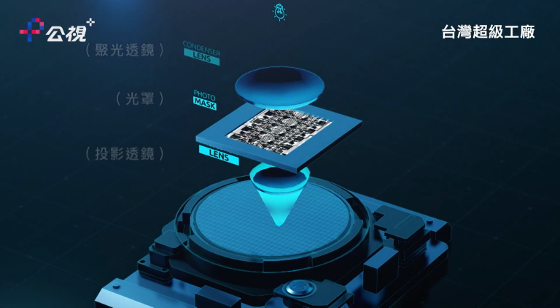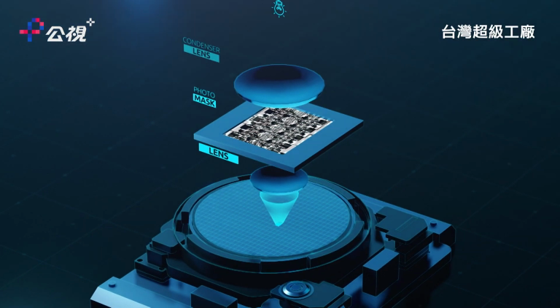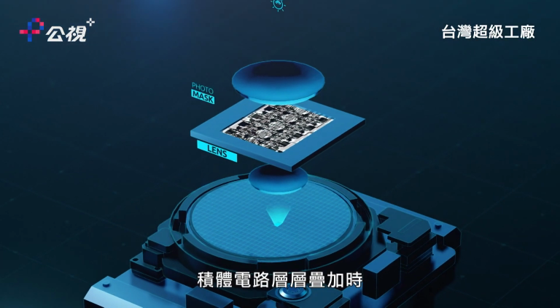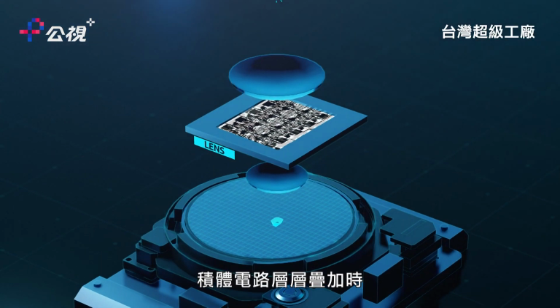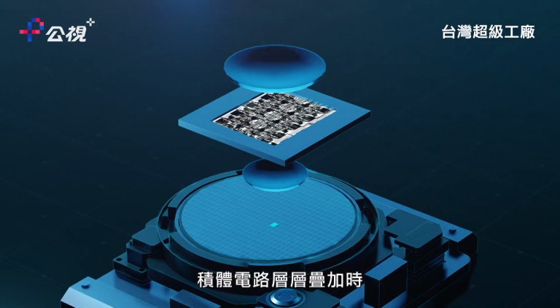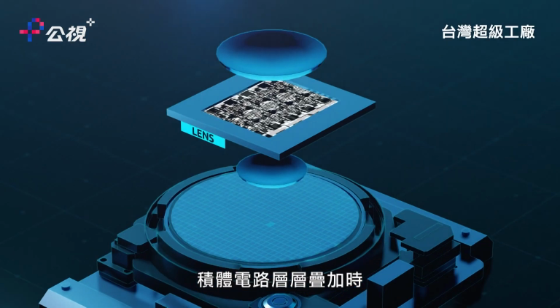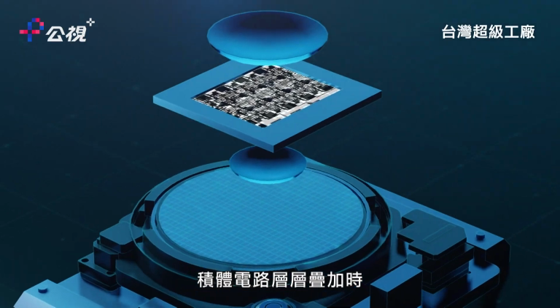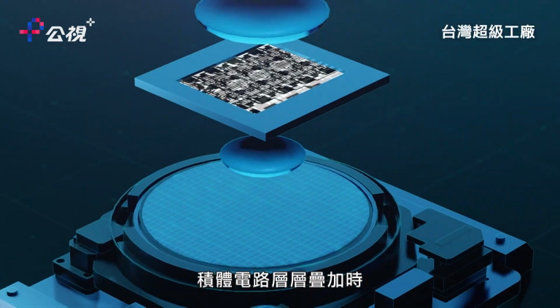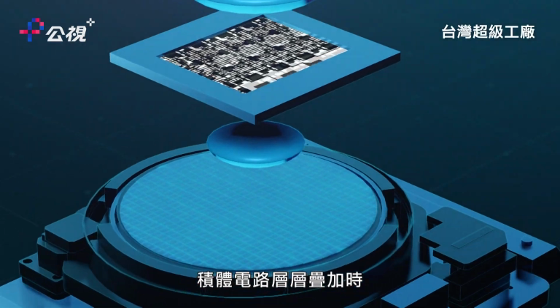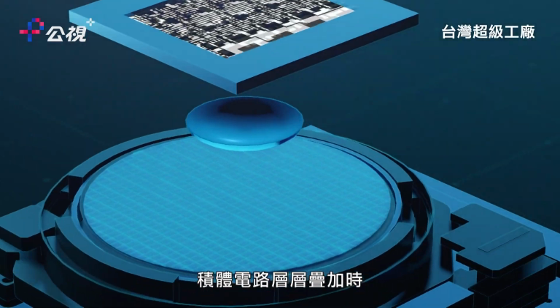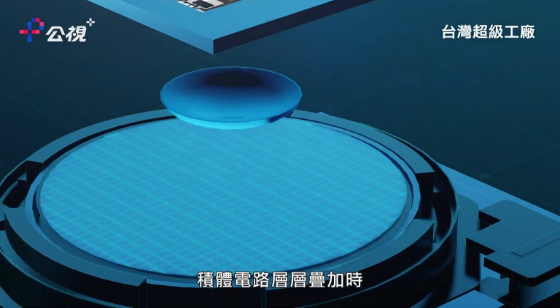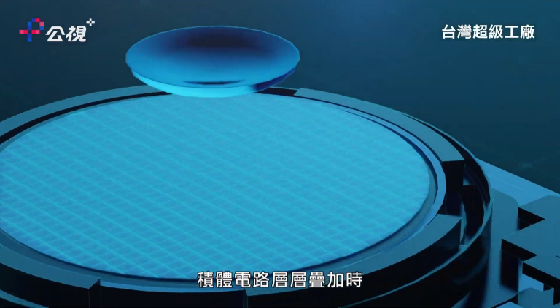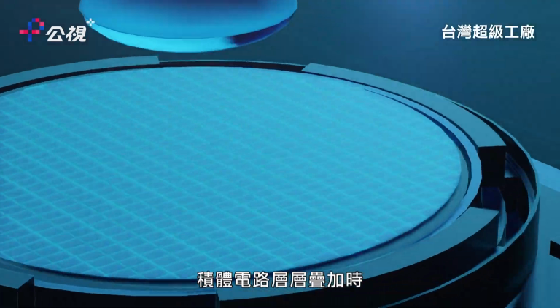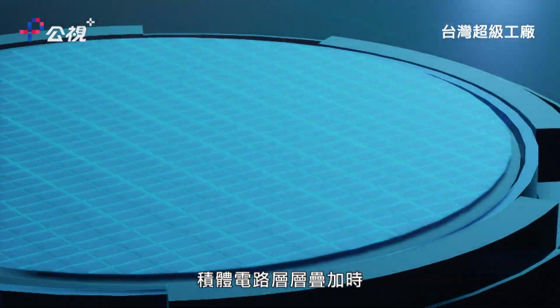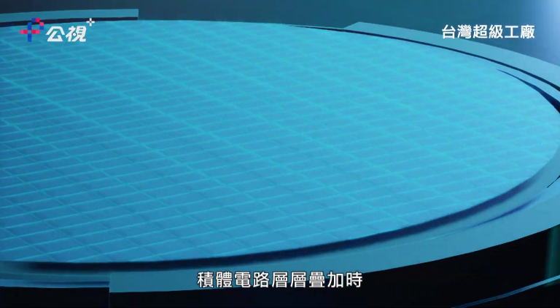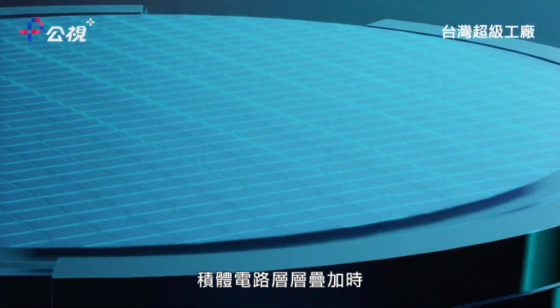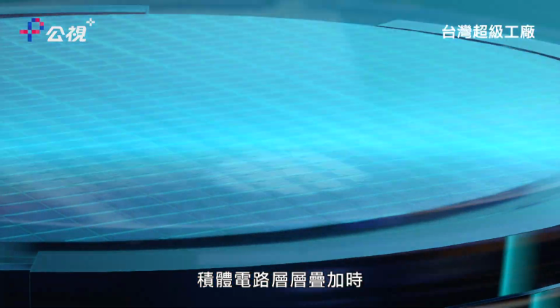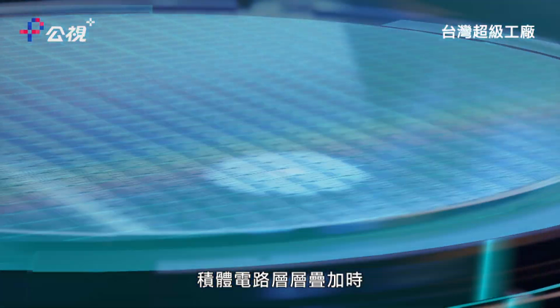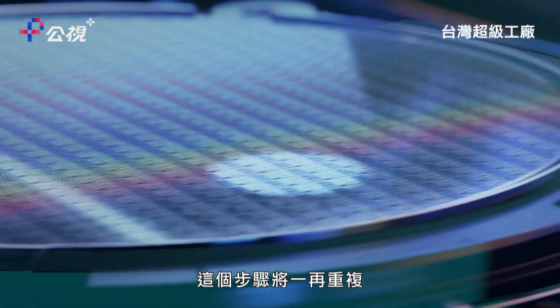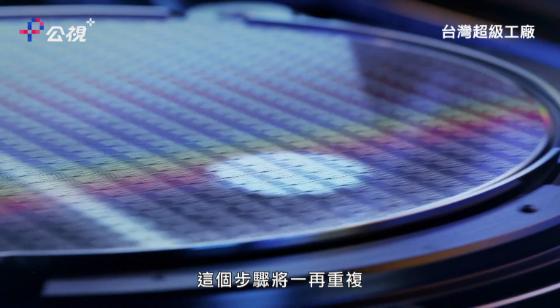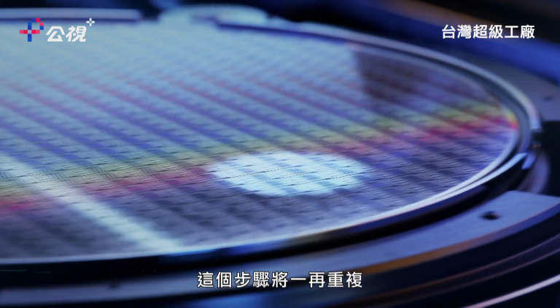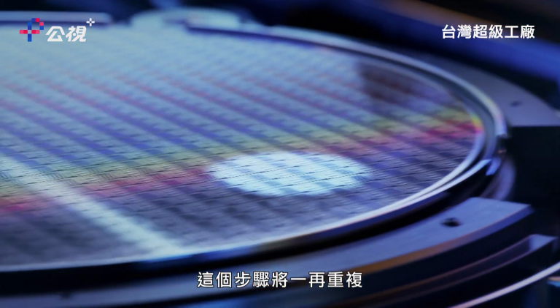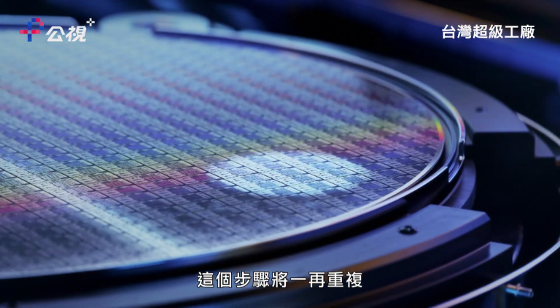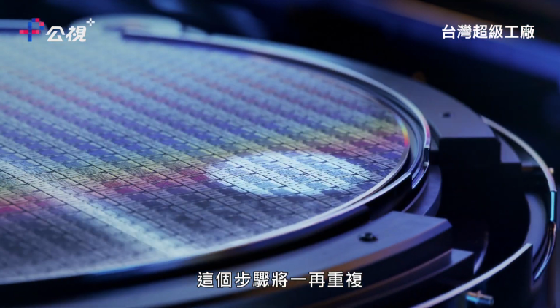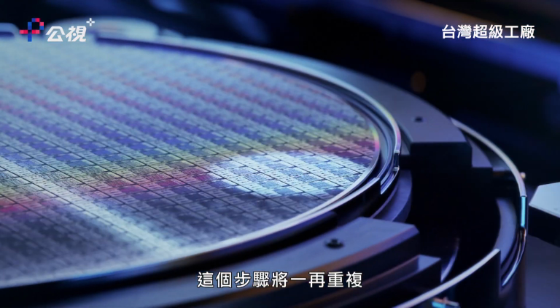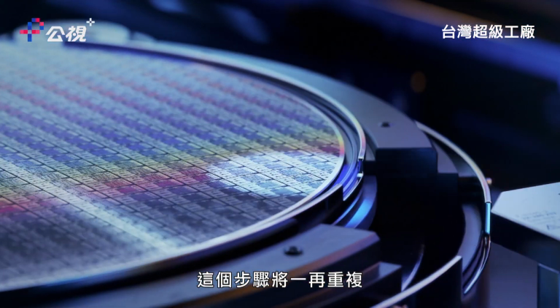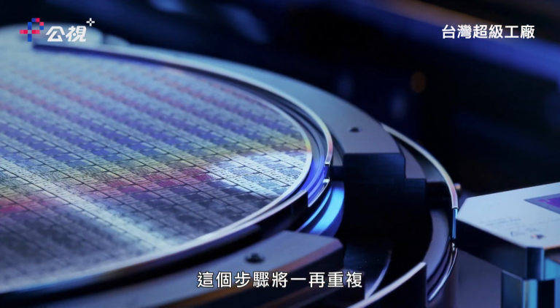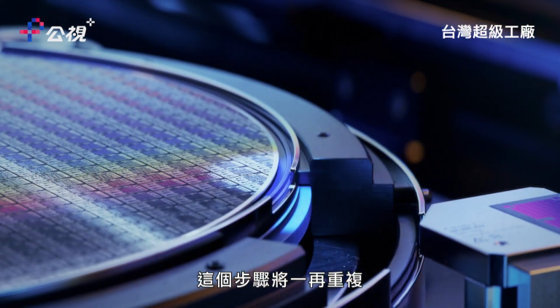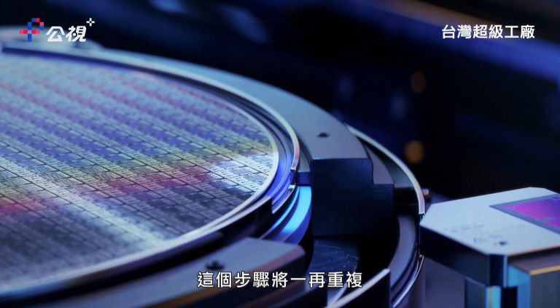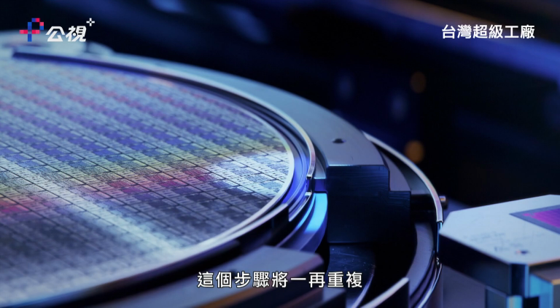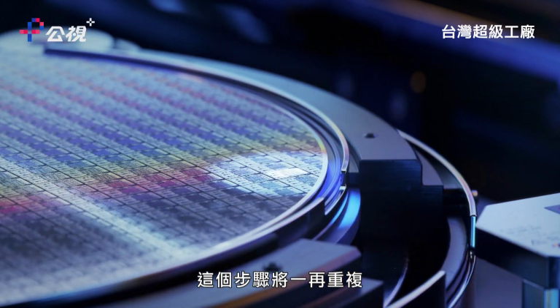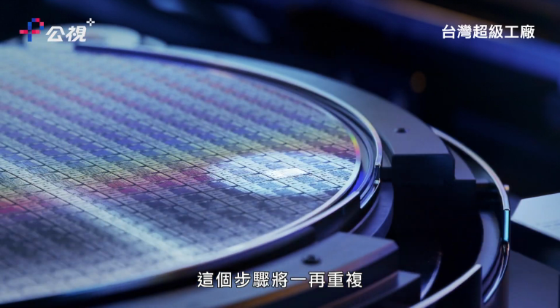This process happens time and time again as the circuitry is built up in layers.